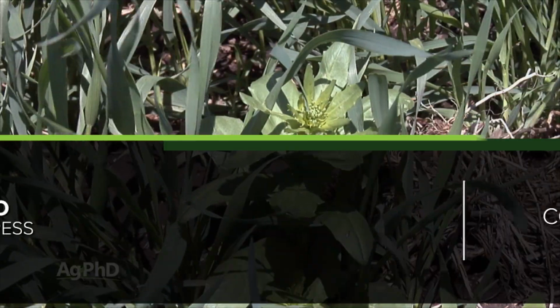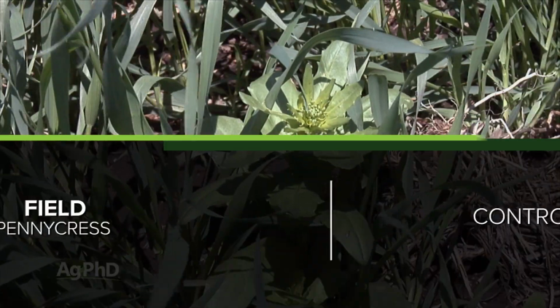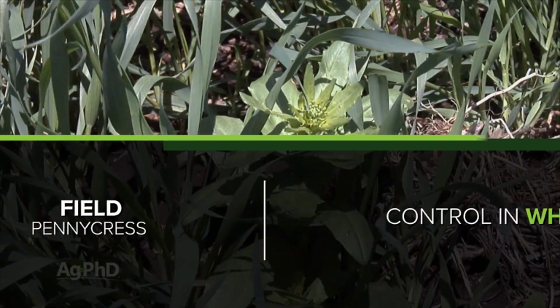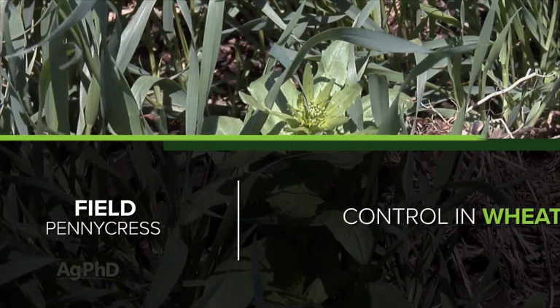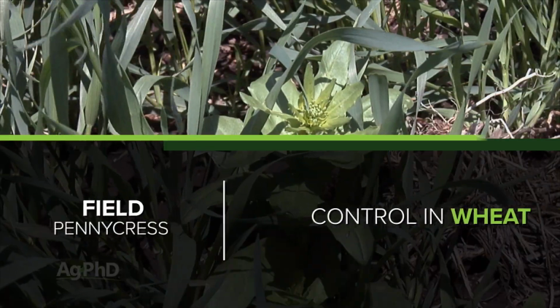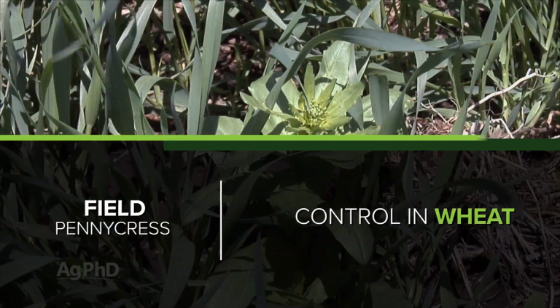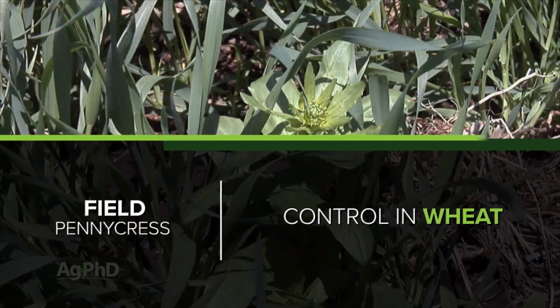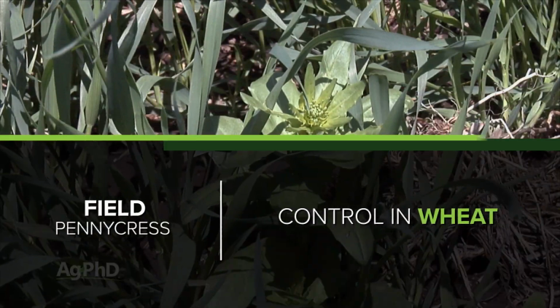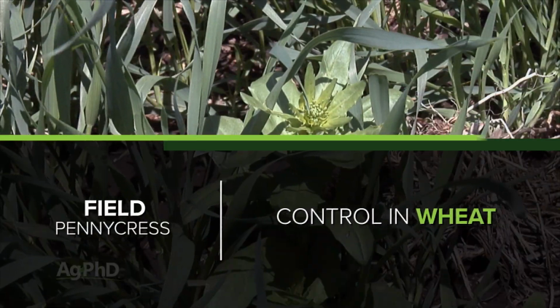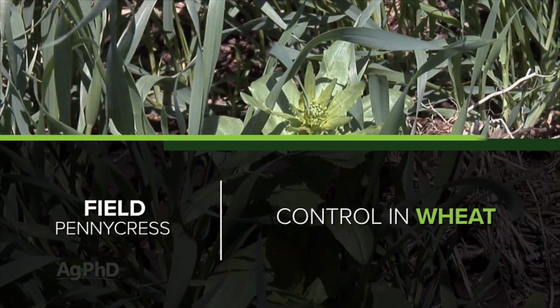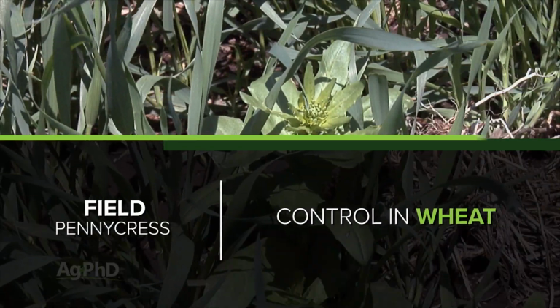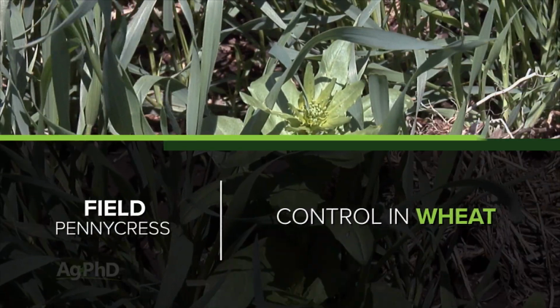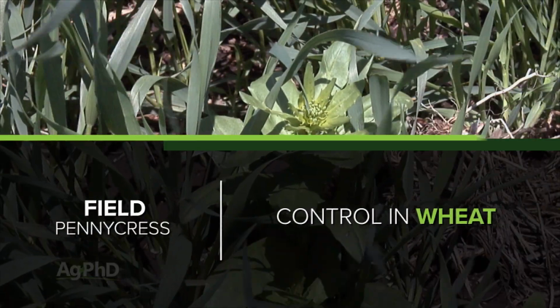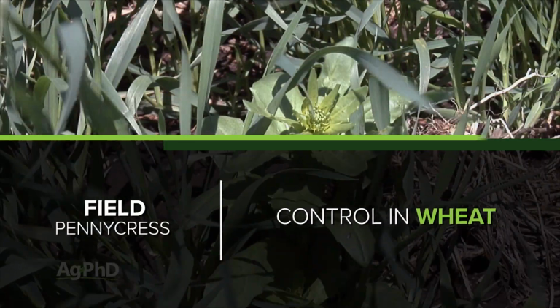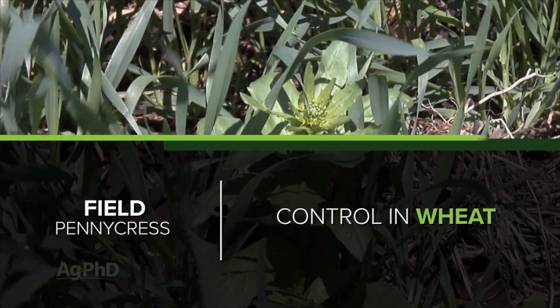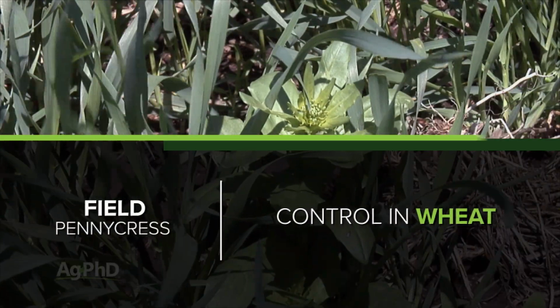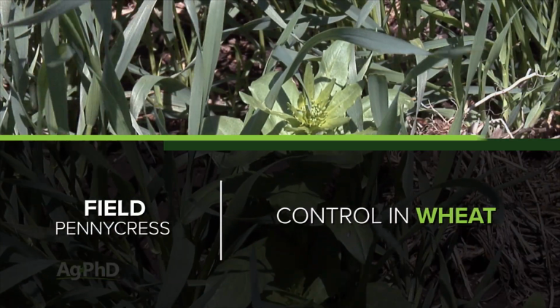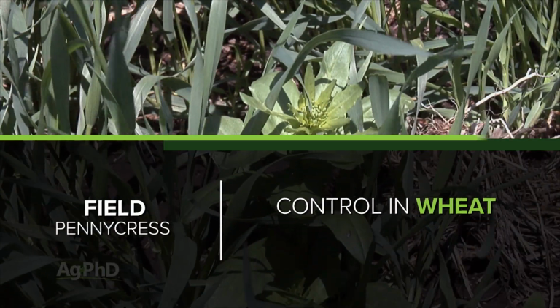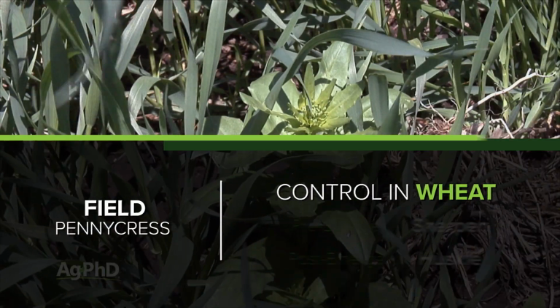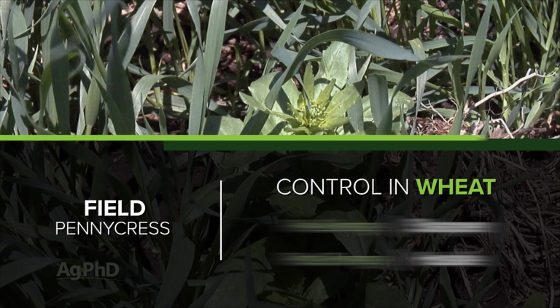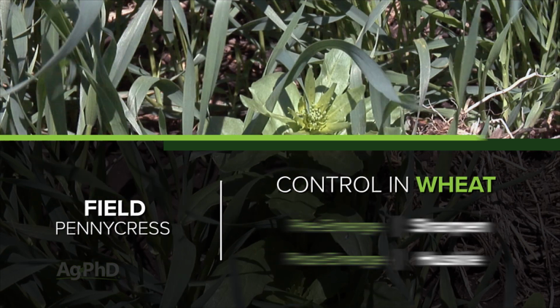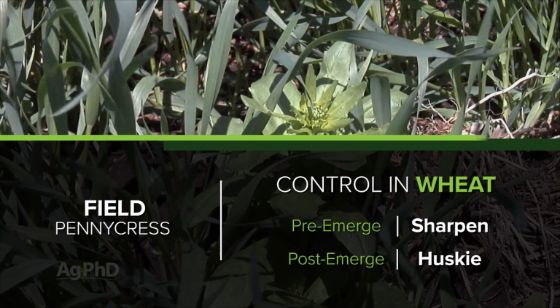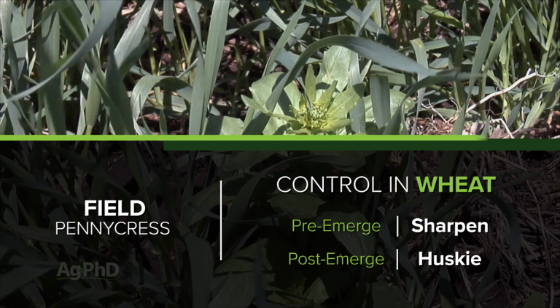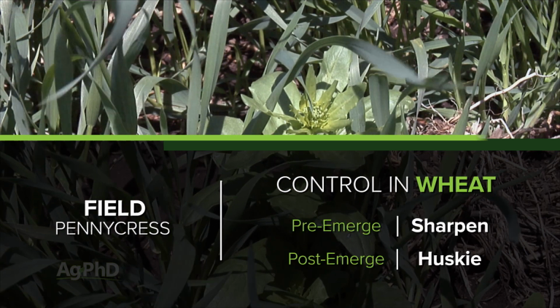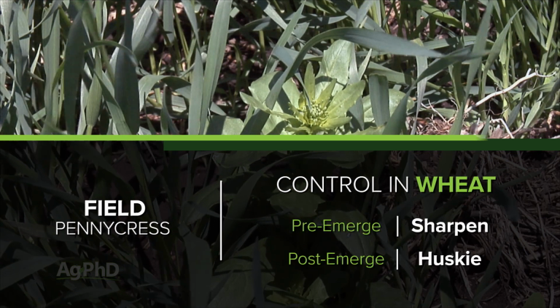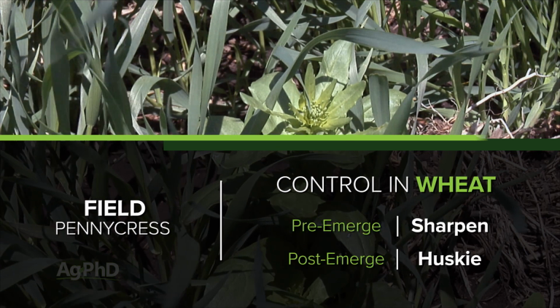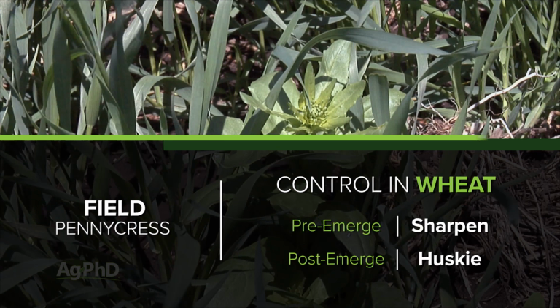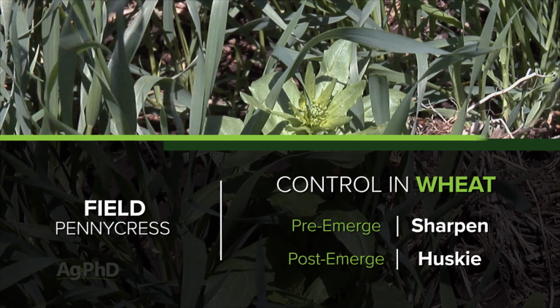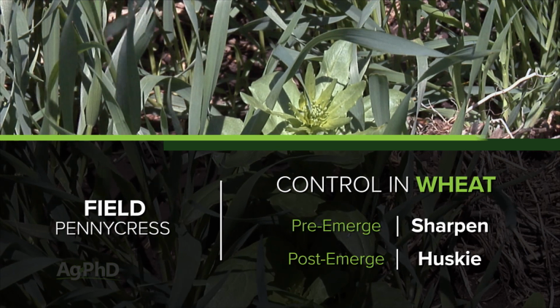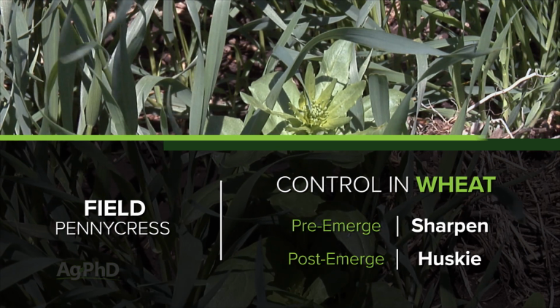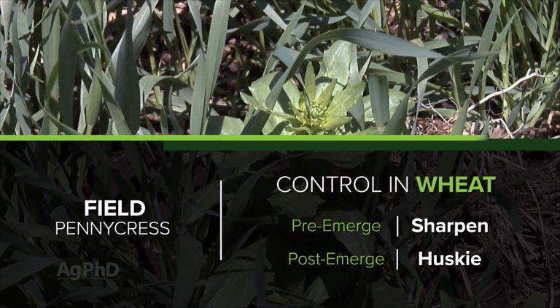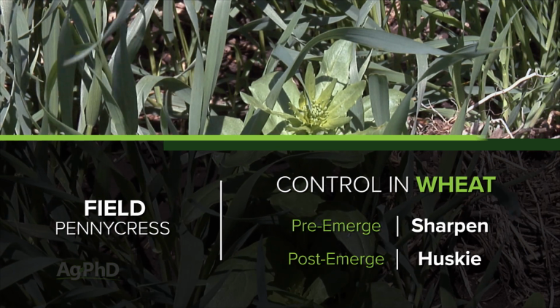So let's talk about wheat. What's your best suggestion pre and post in wheat? I like Sharpened pre and I like Husky post.